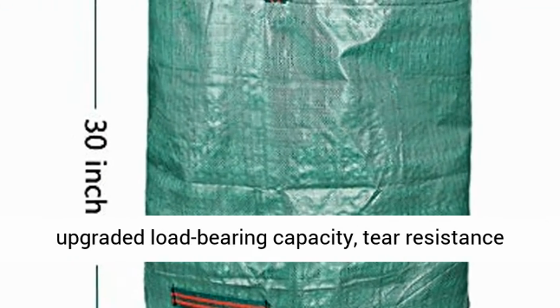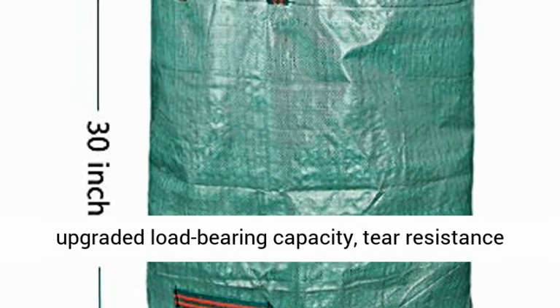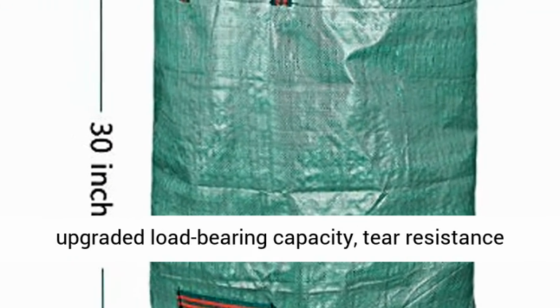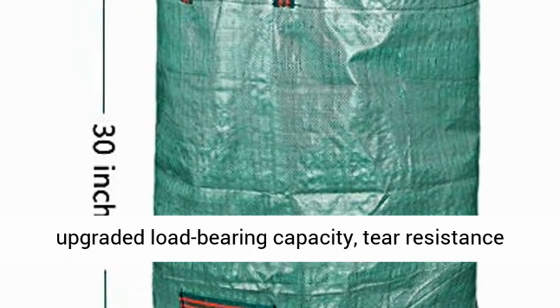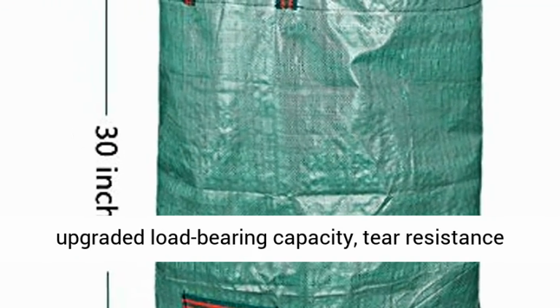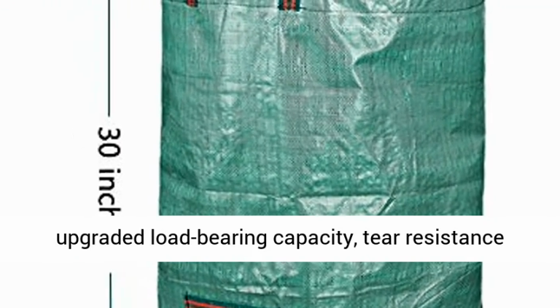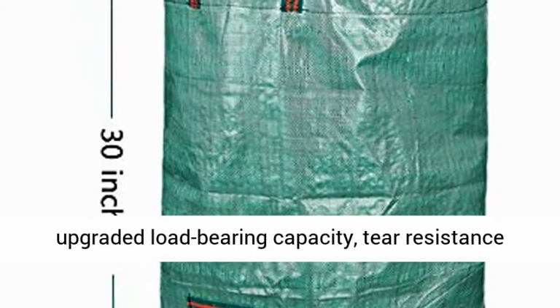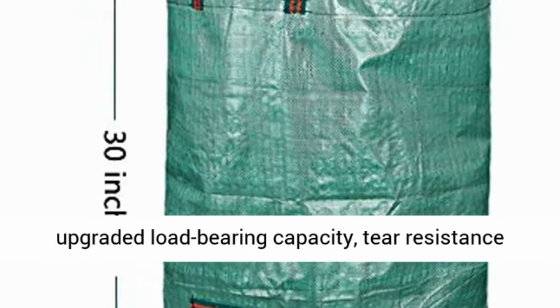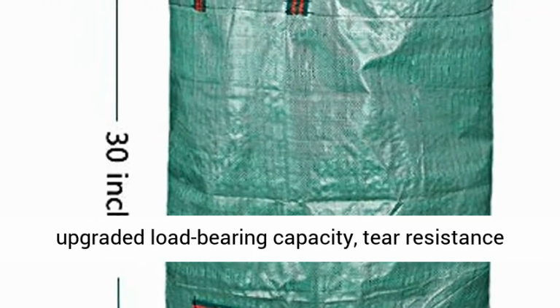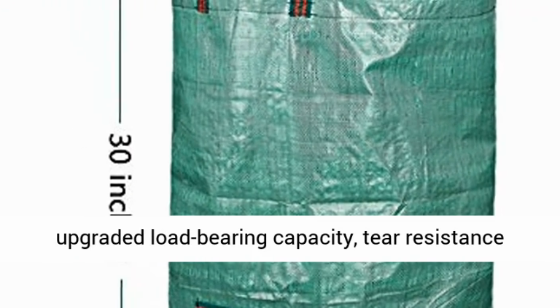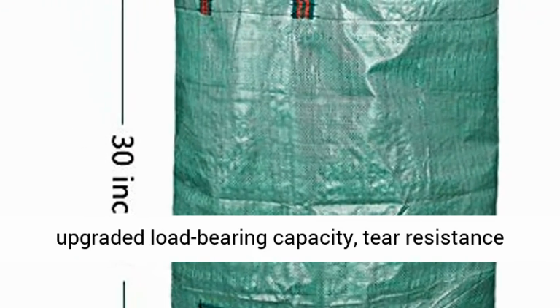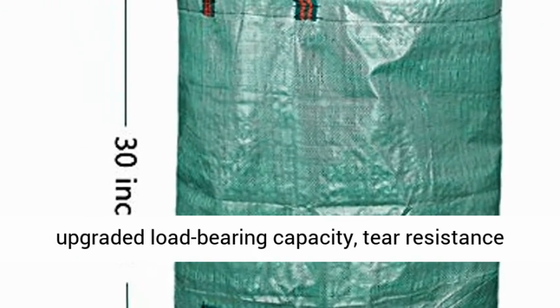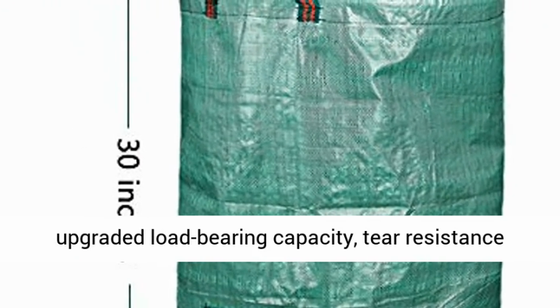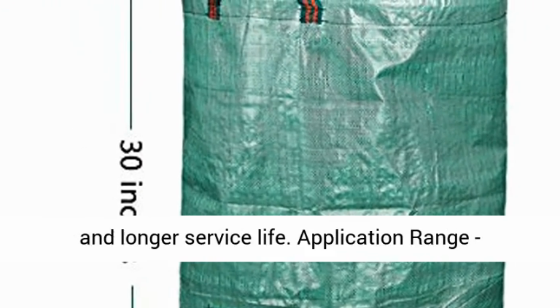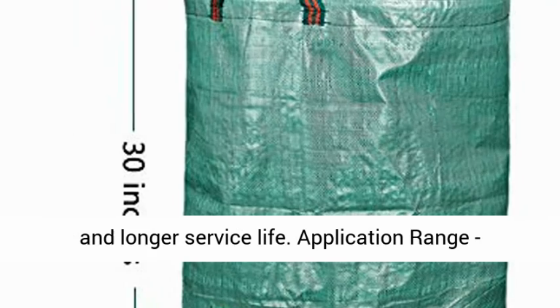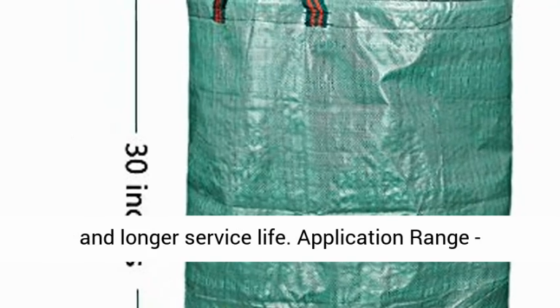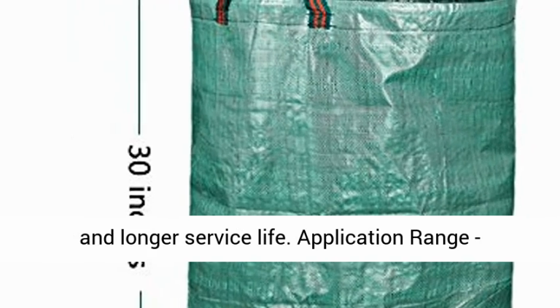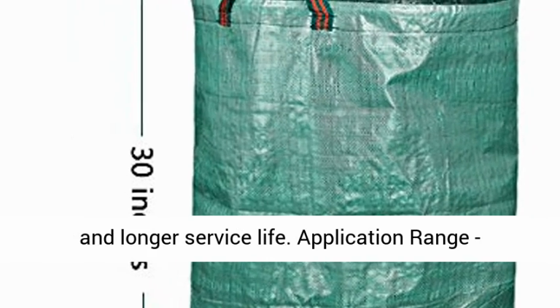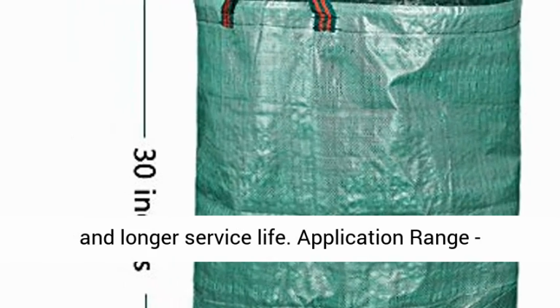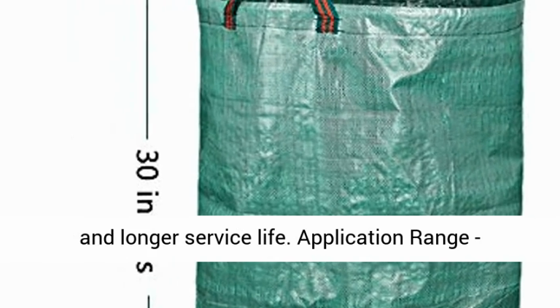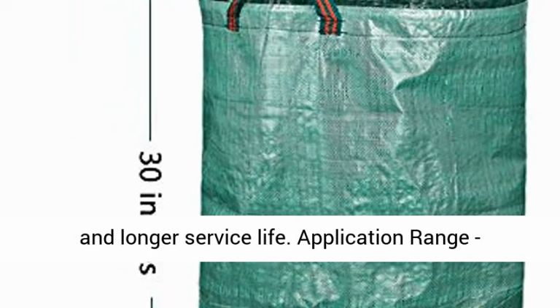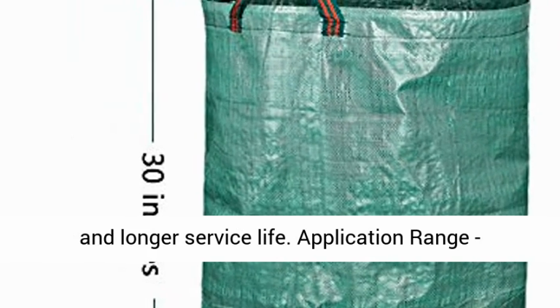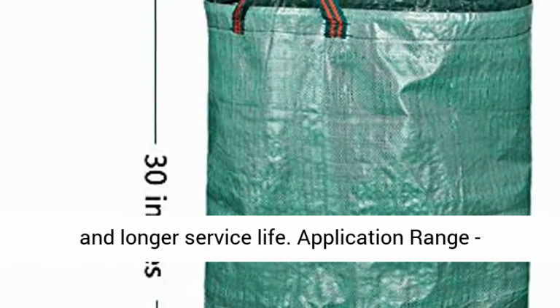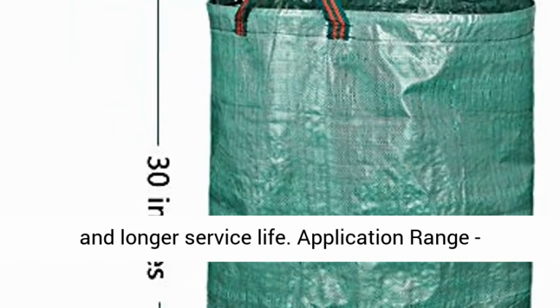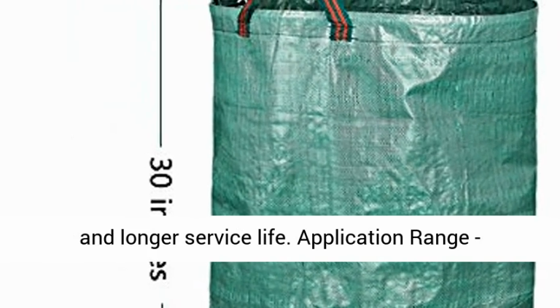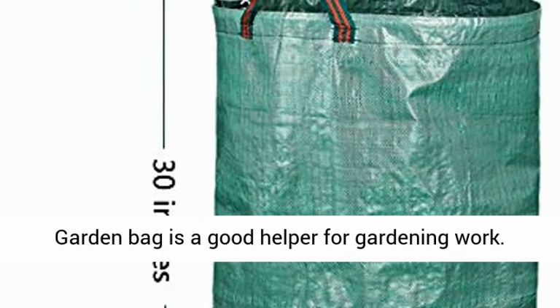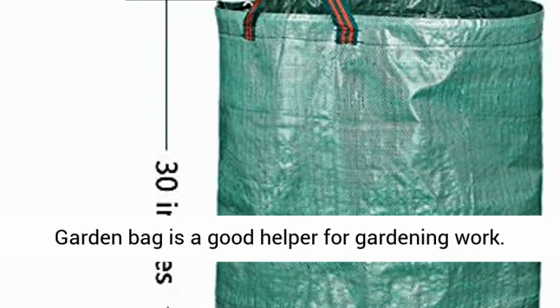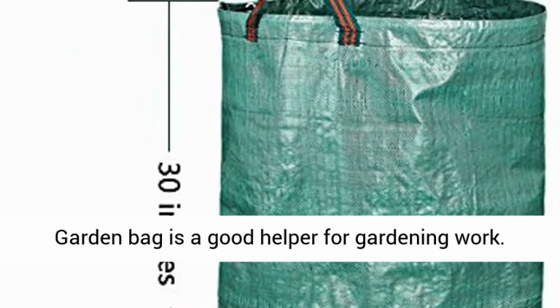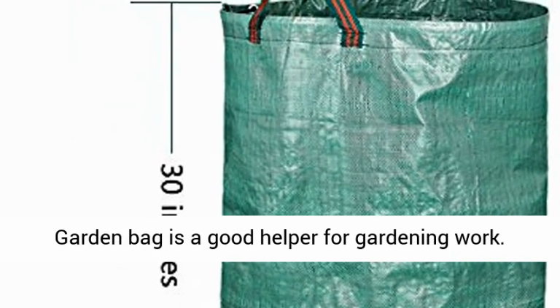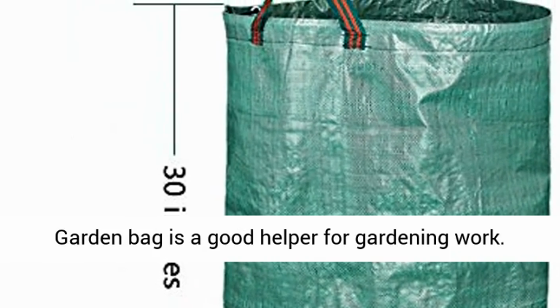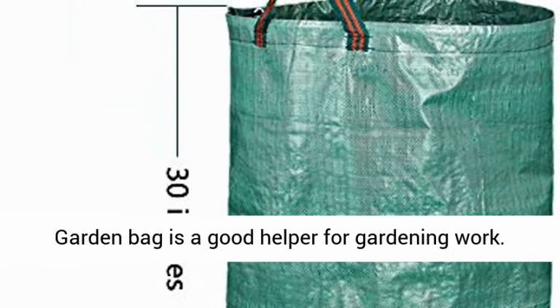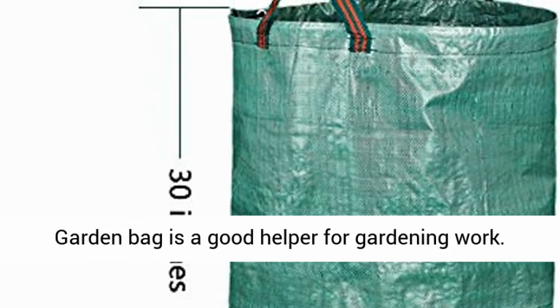The Yard Waste Bags has upgraded load-bearing capacity, tear resistance and longer service life.